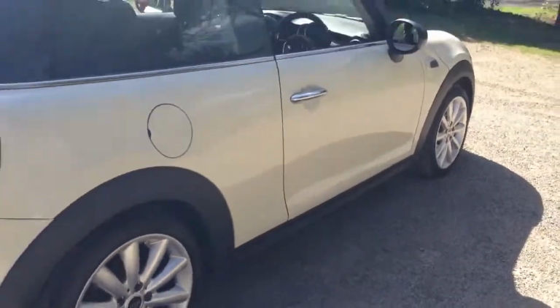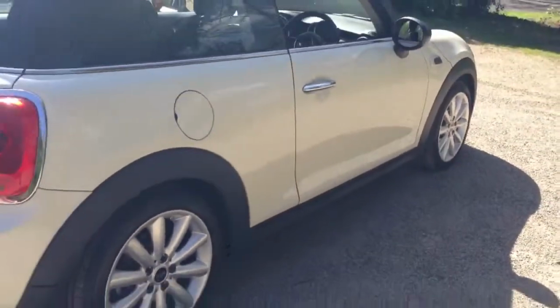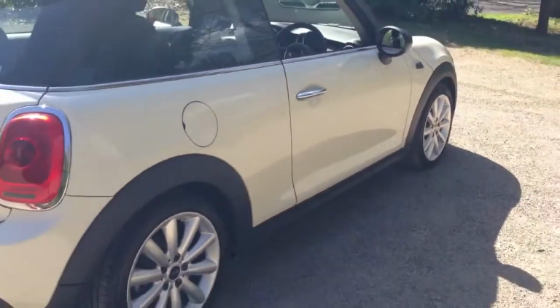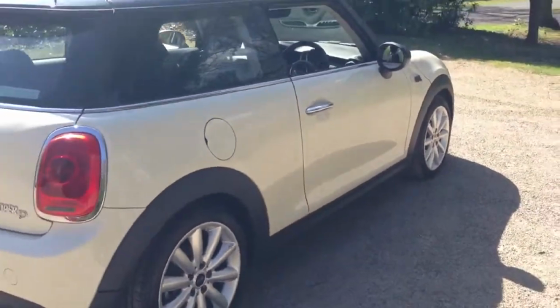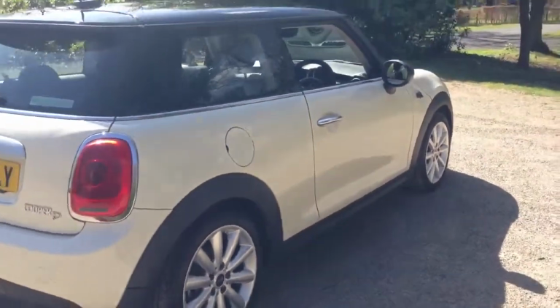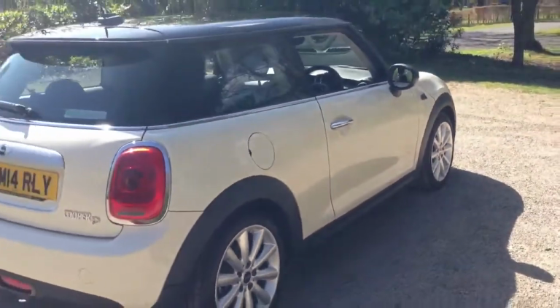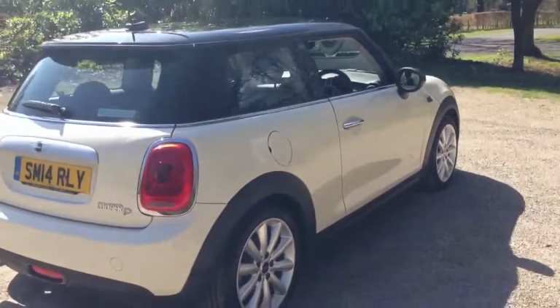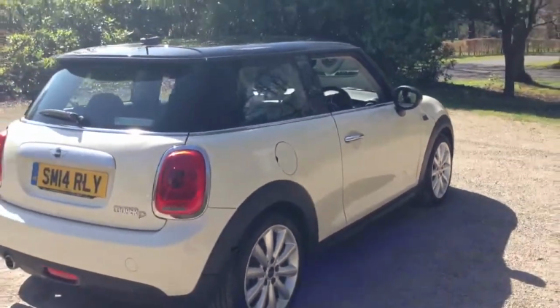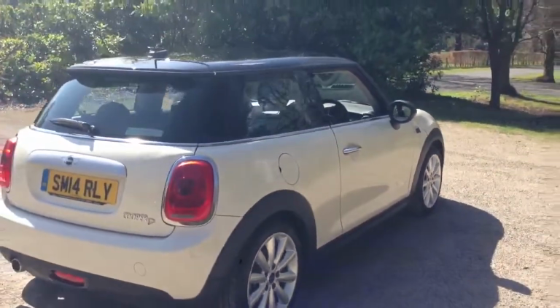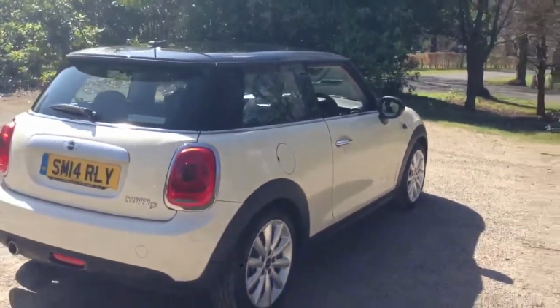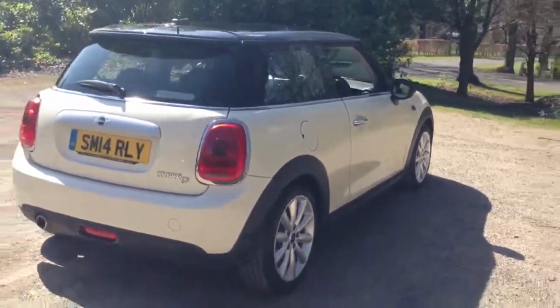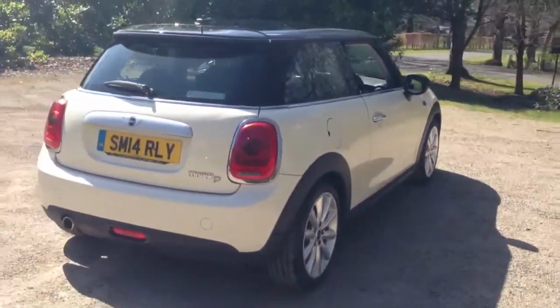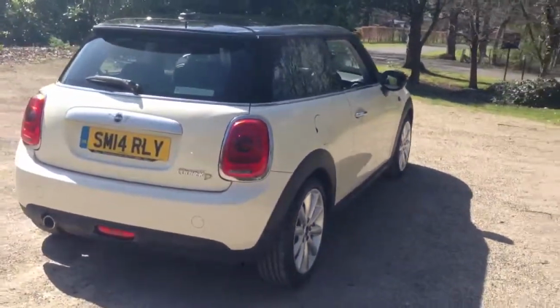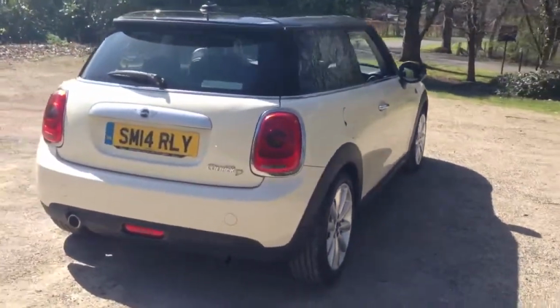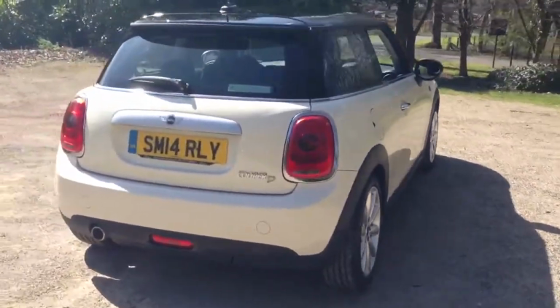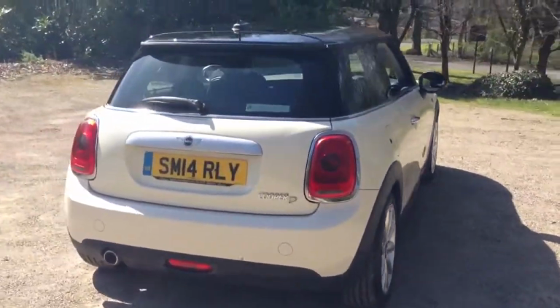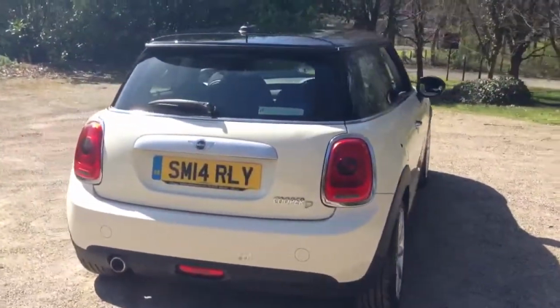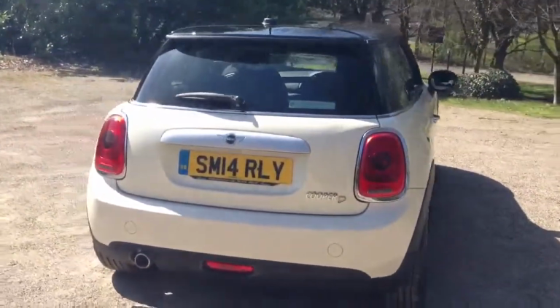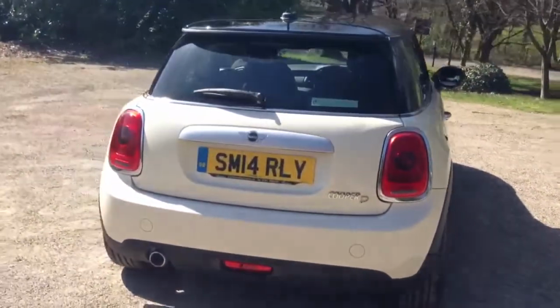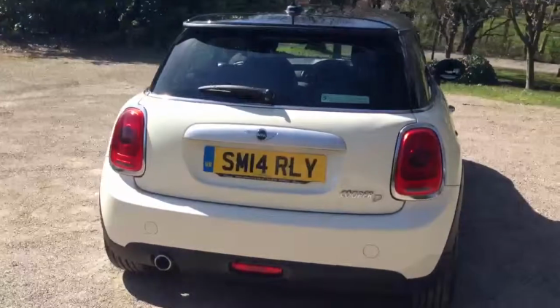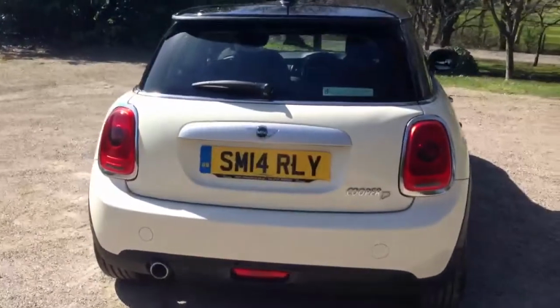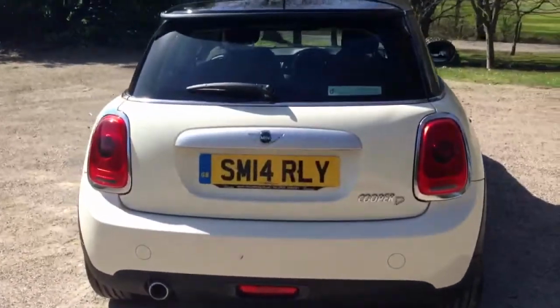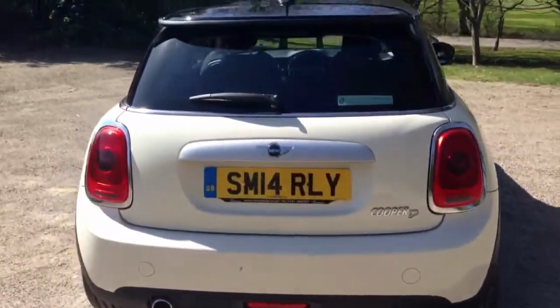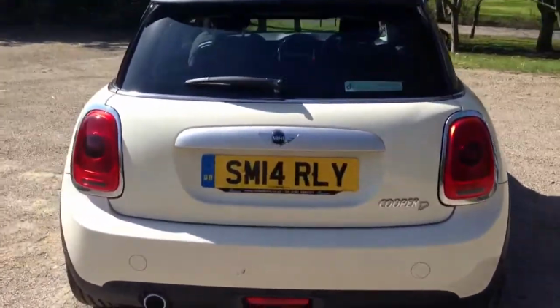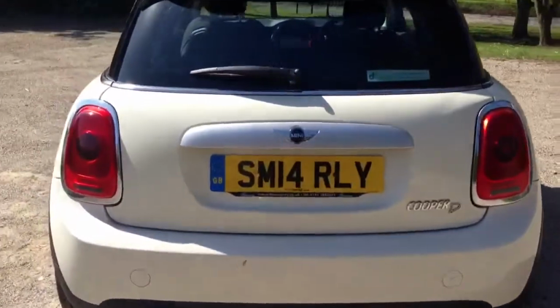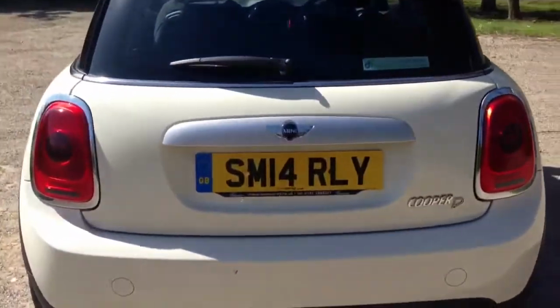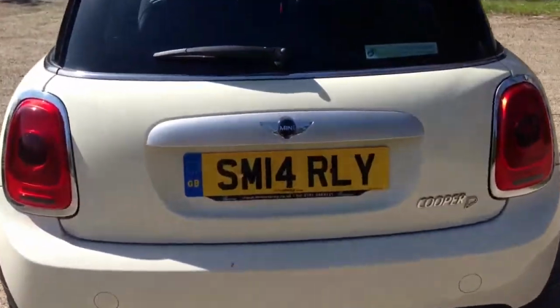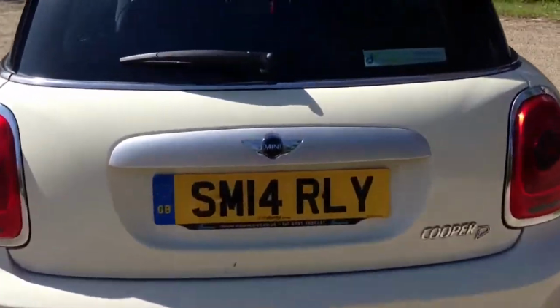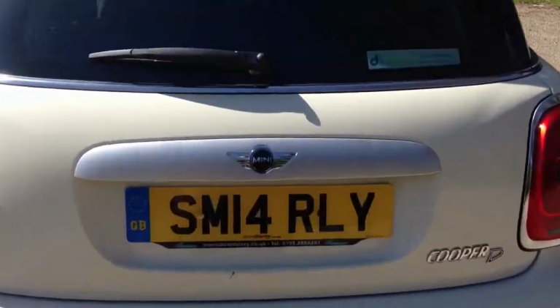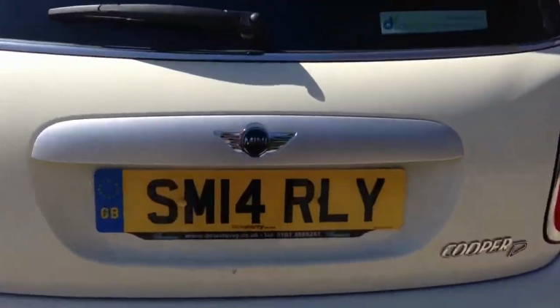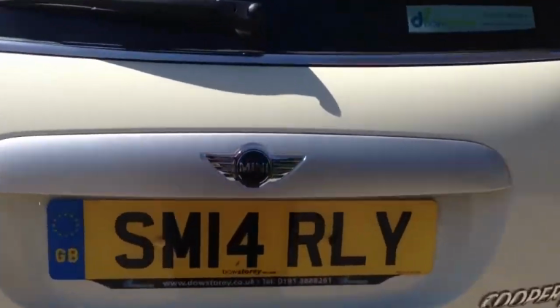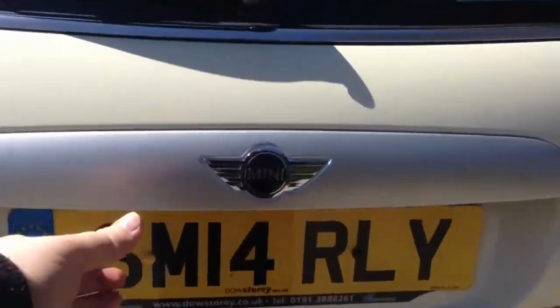The car also has a very low emissions engine — 95 grams of CO2 per kilometre — meaning the road tax is rated at zero.